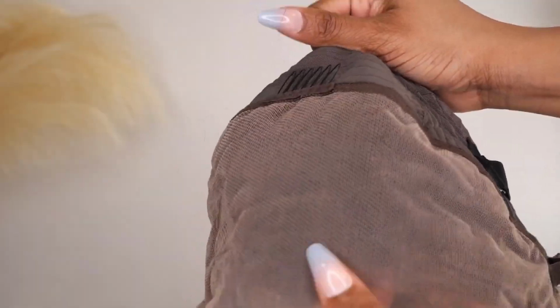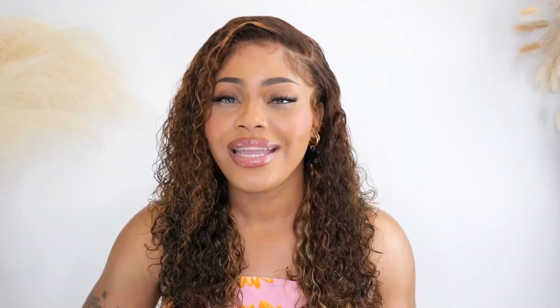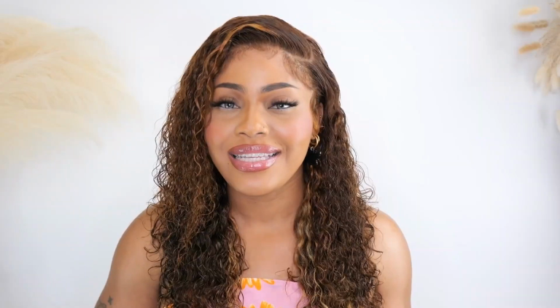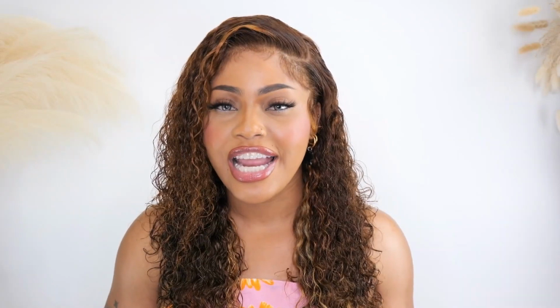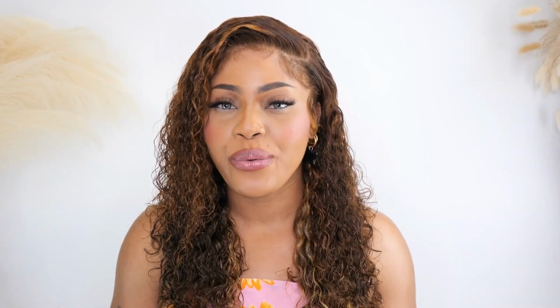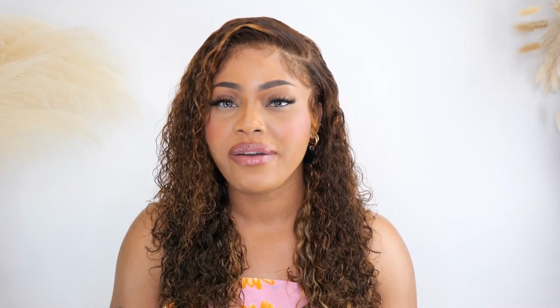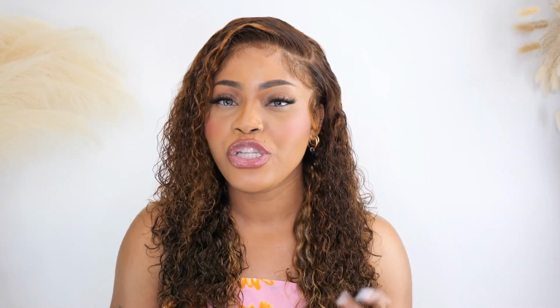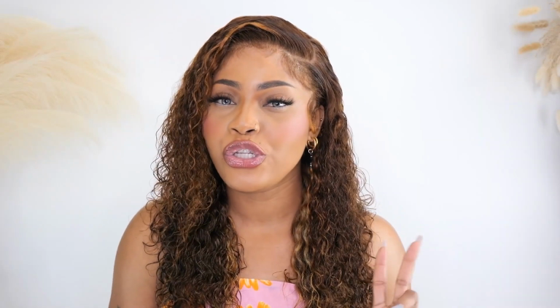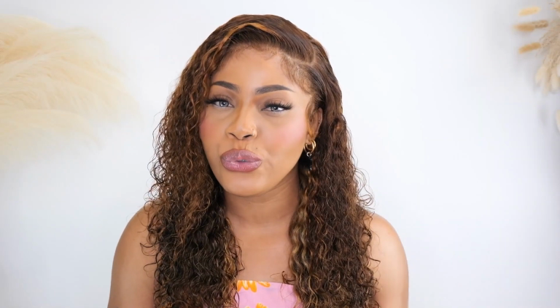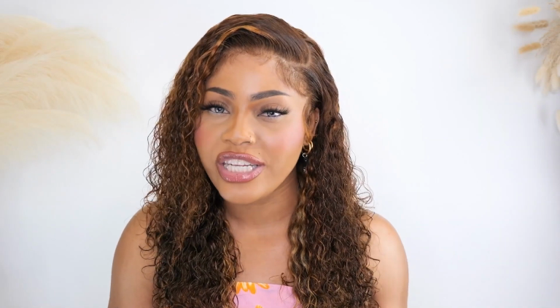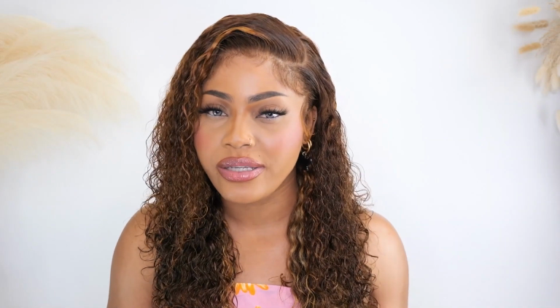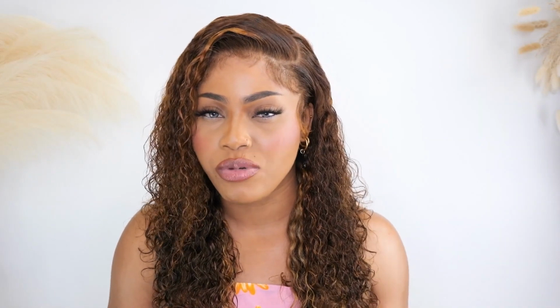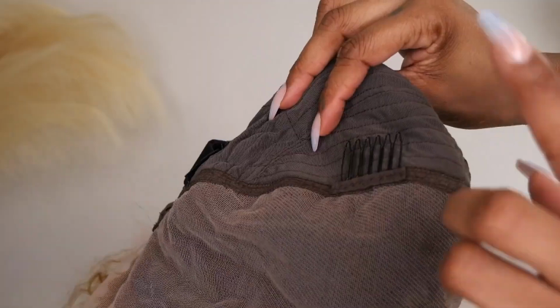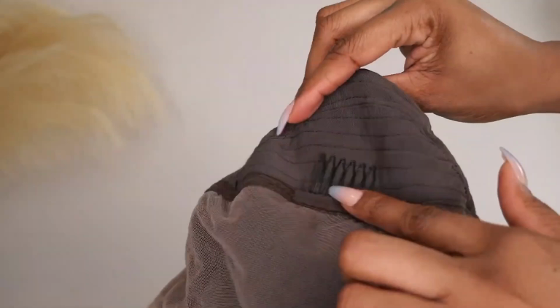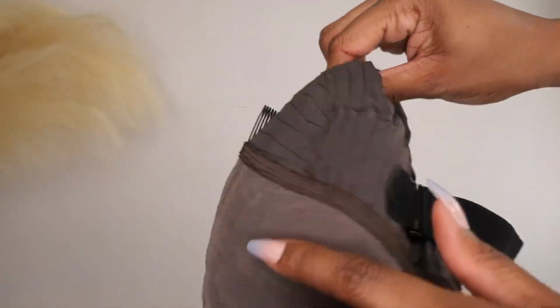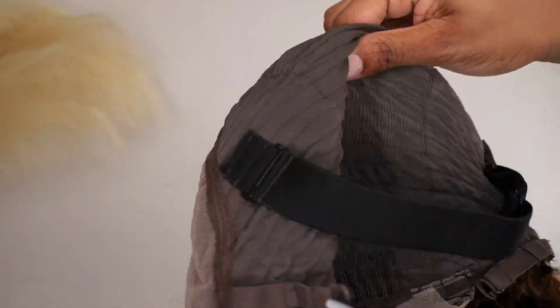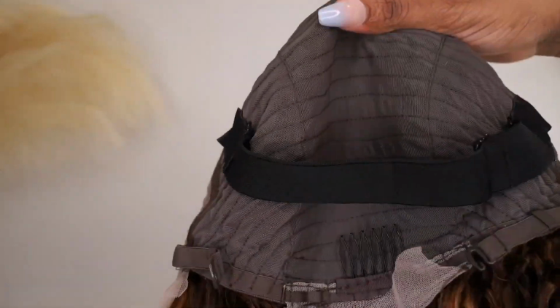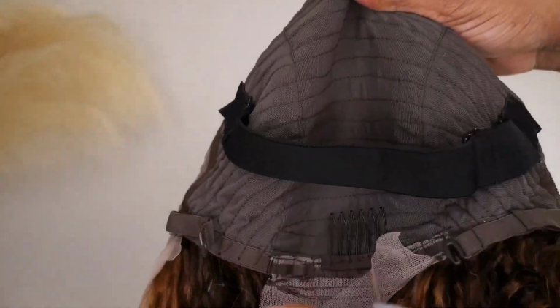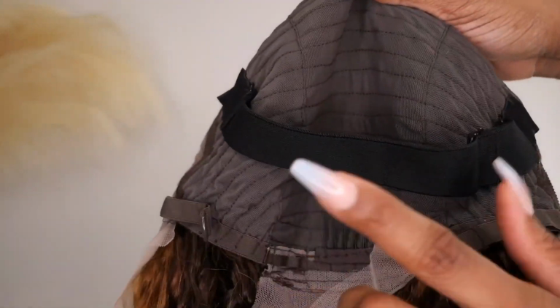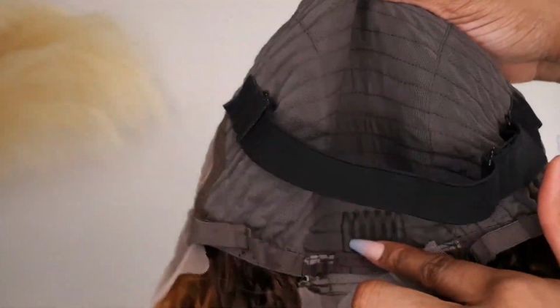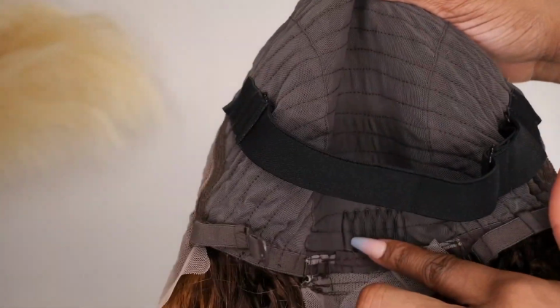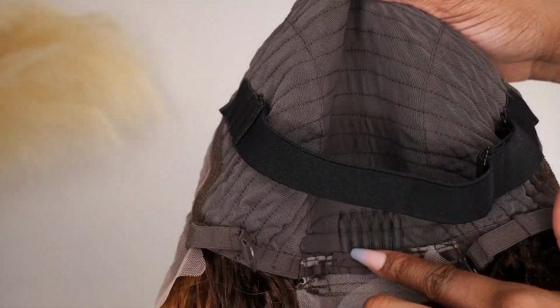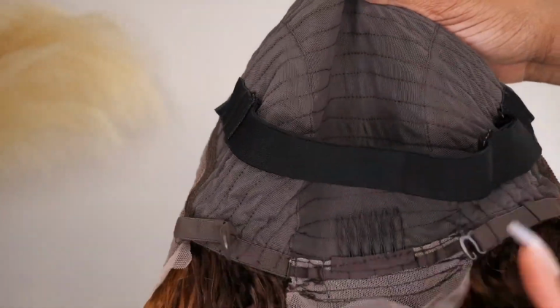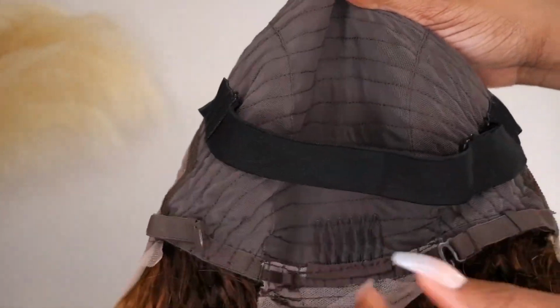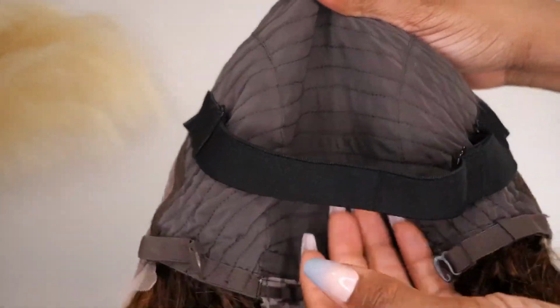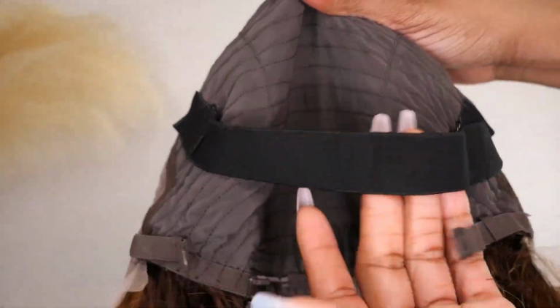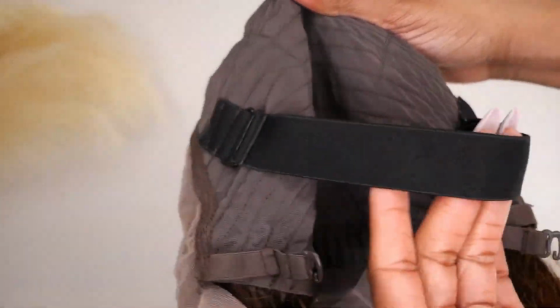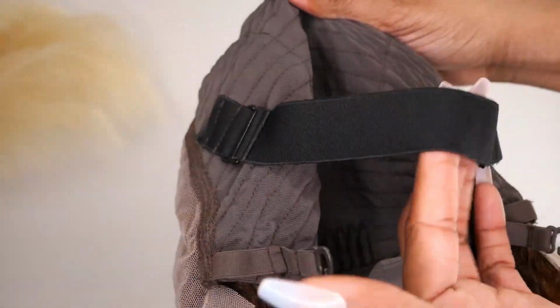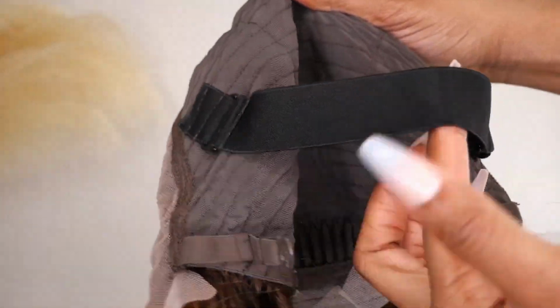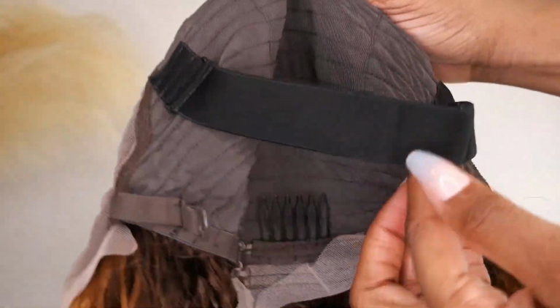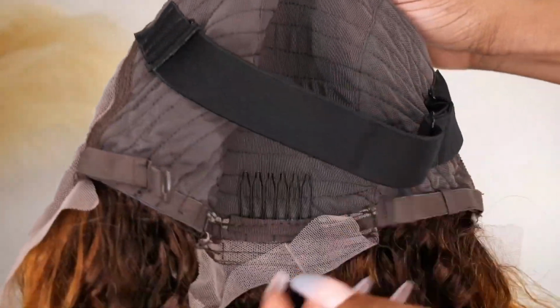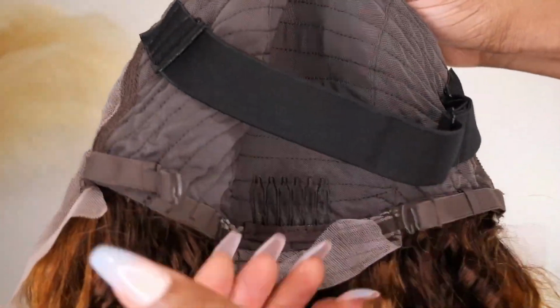Inside you have two adjustable straps and two big holes for the secure tape.